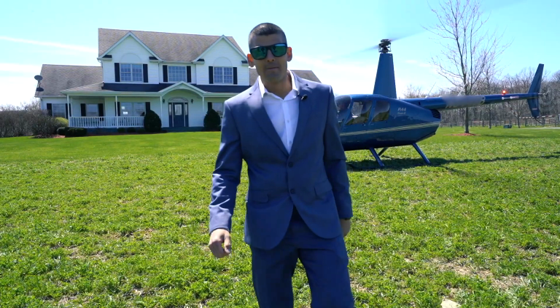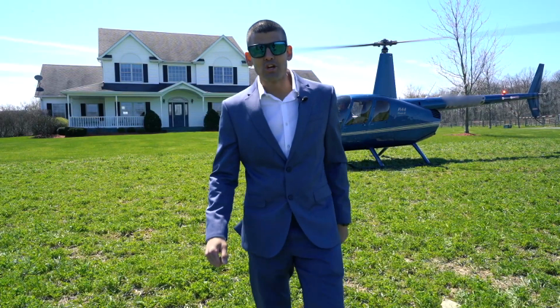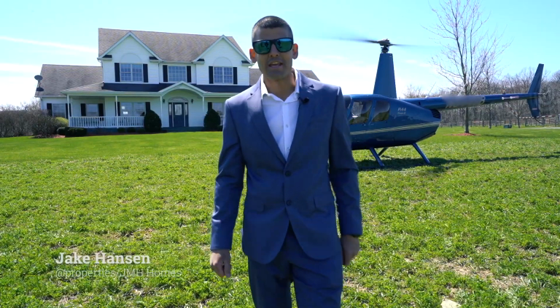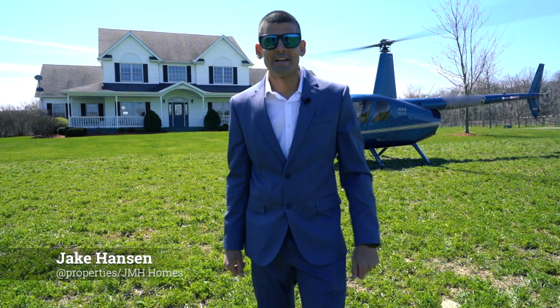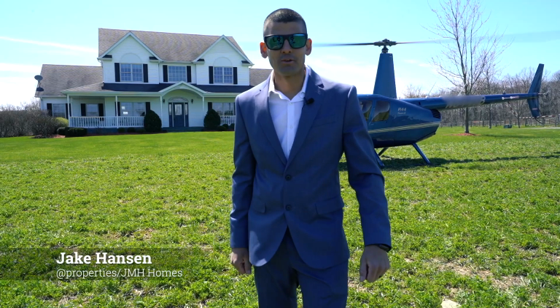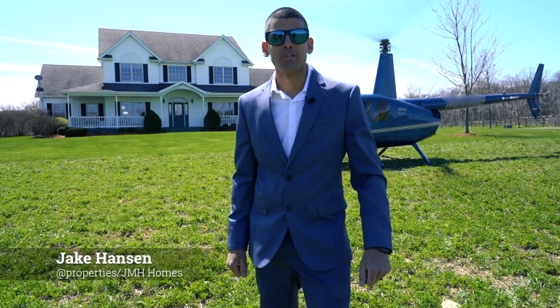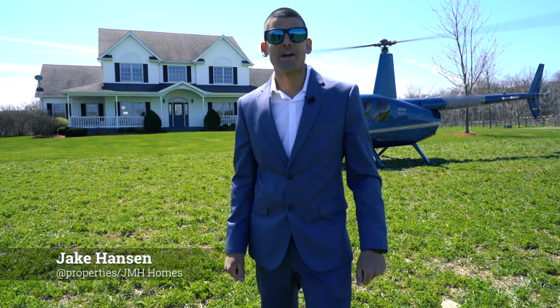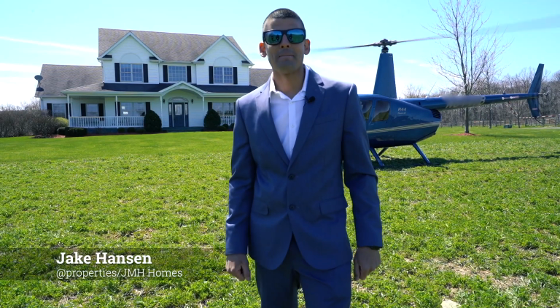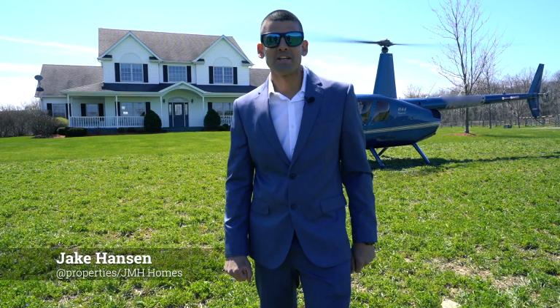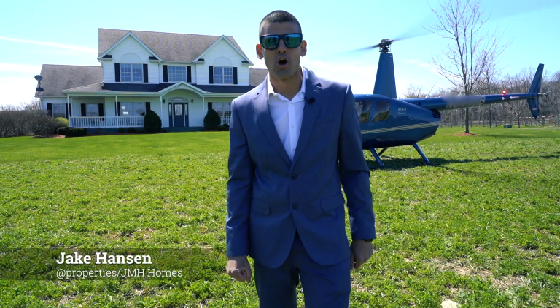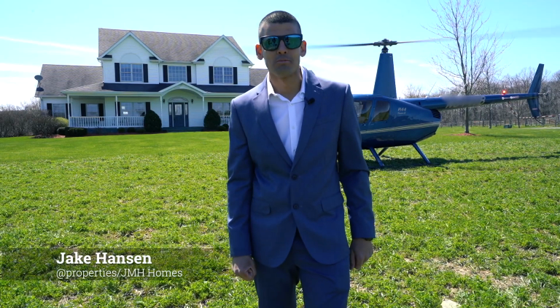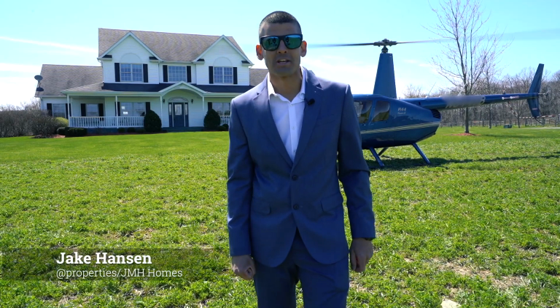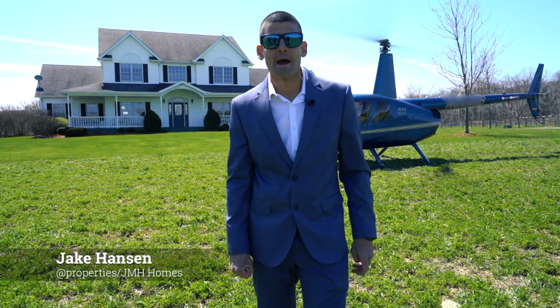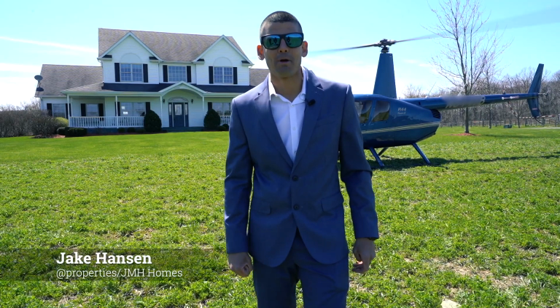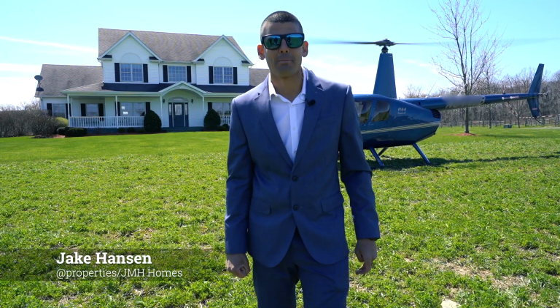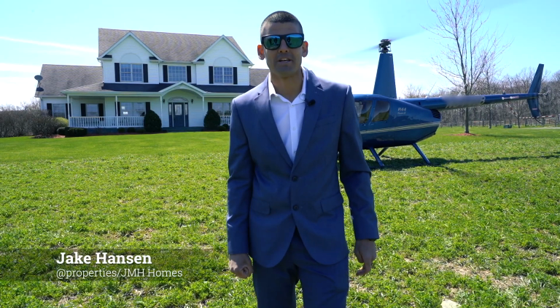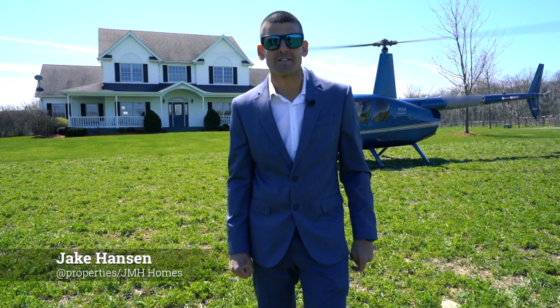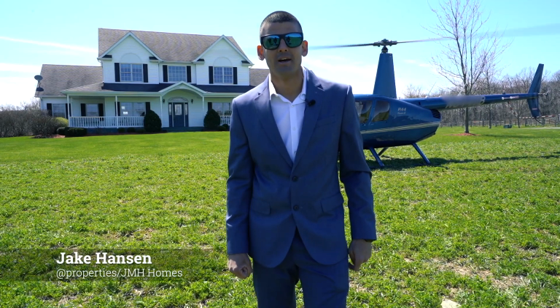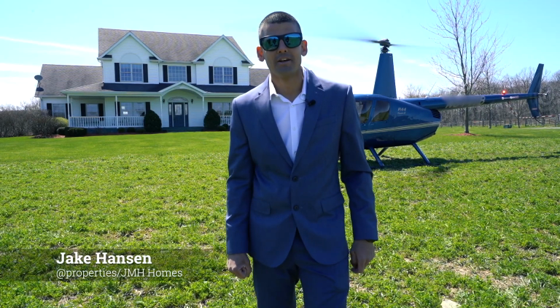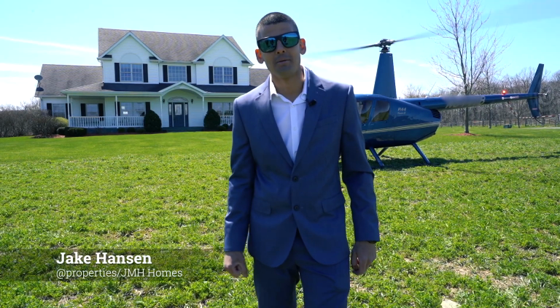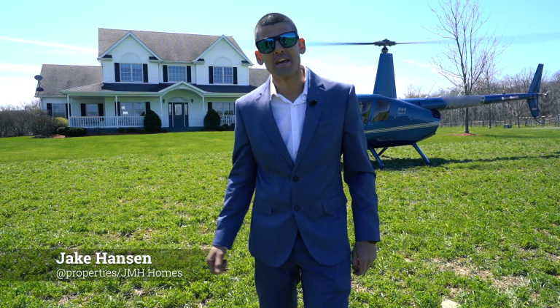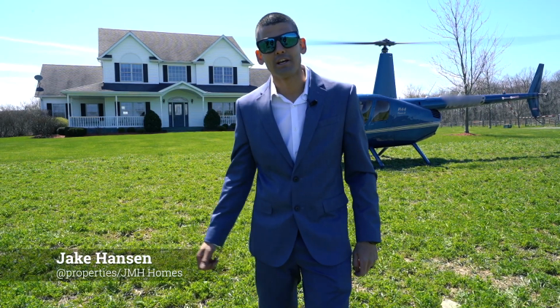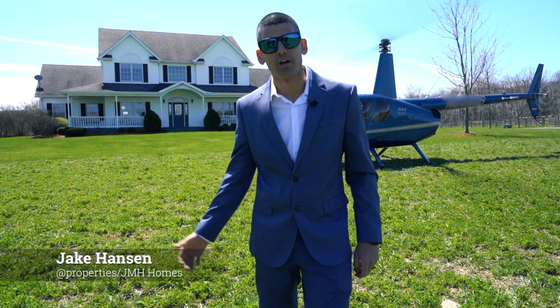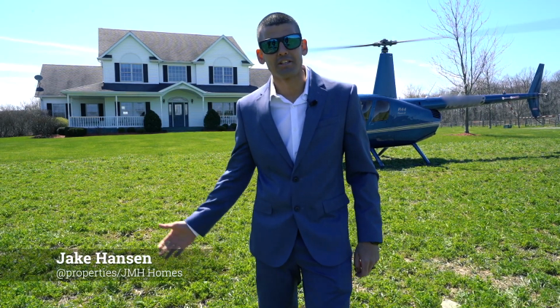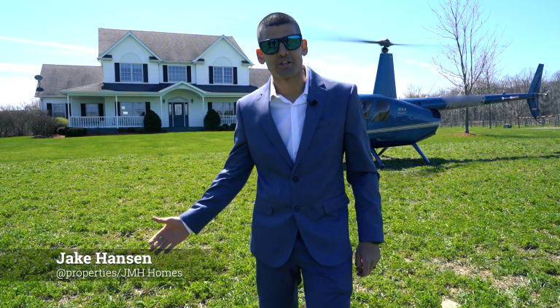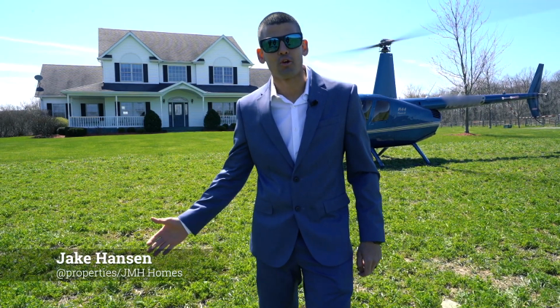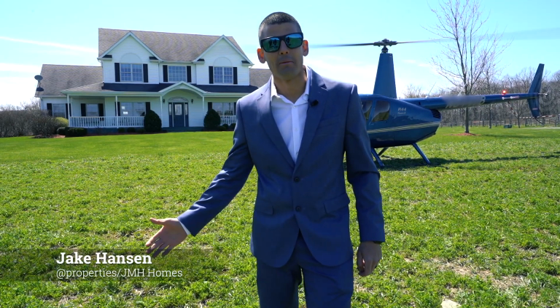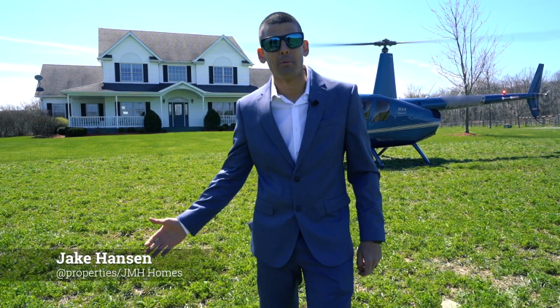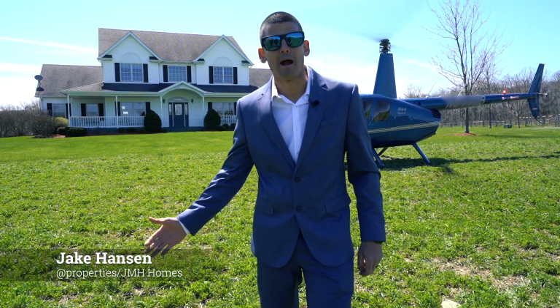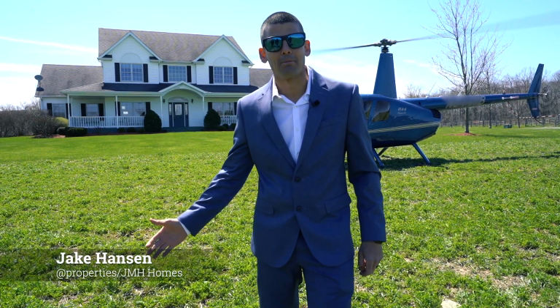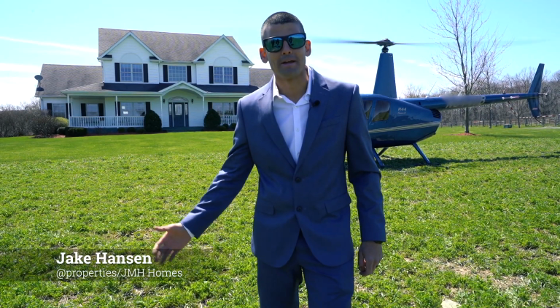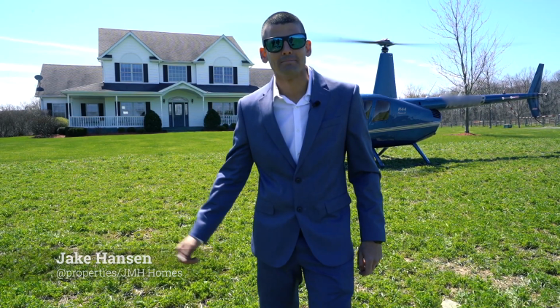I'm Jake Hansen with JMH Homes and App Properties. Come take a look at this incredible property.